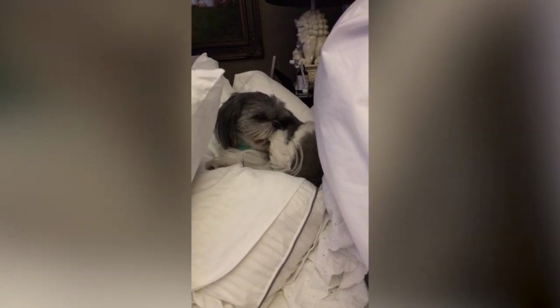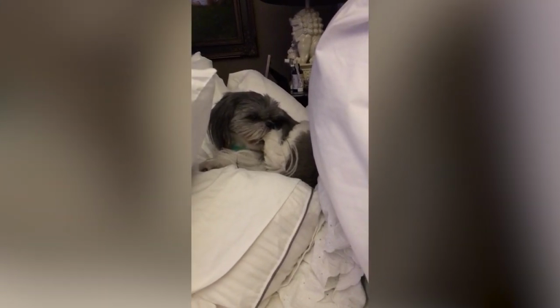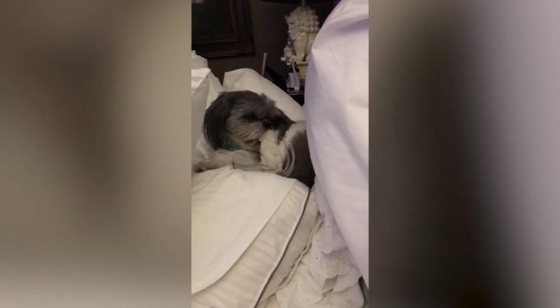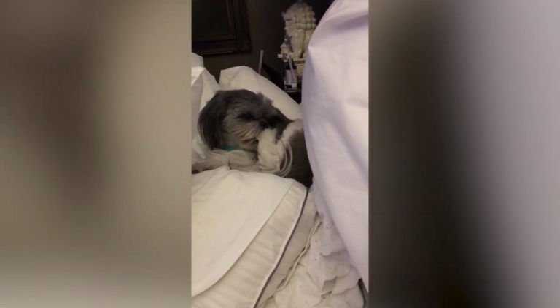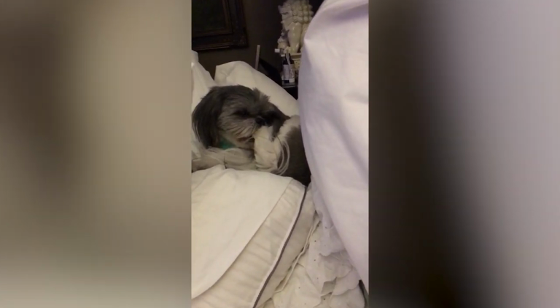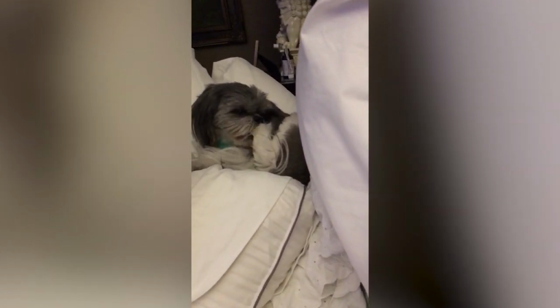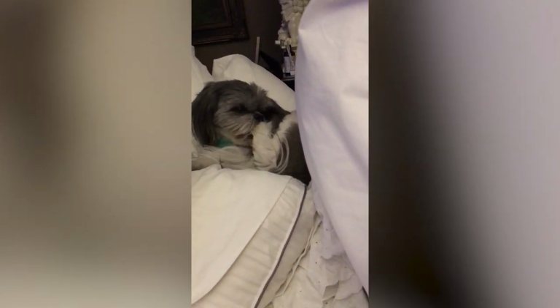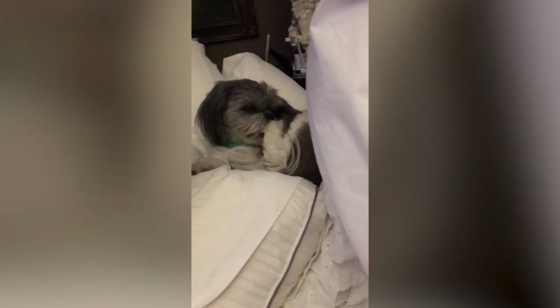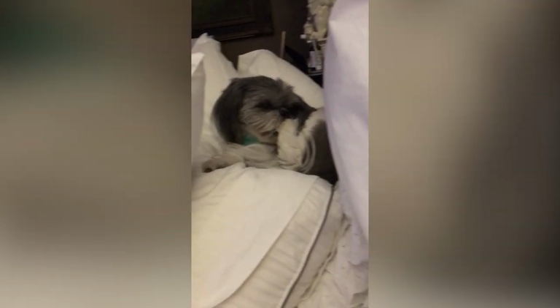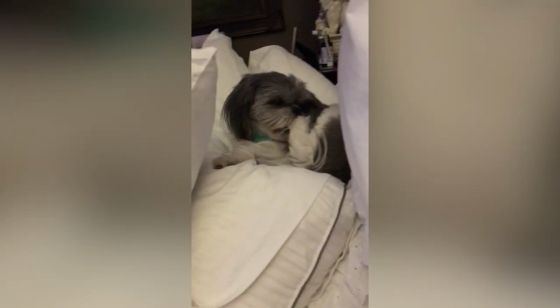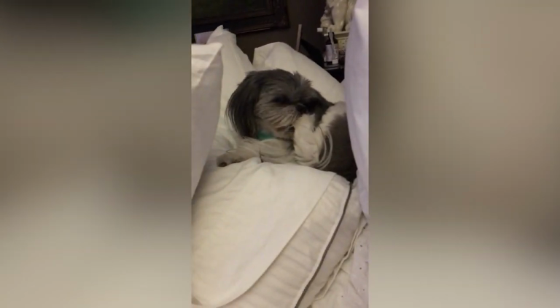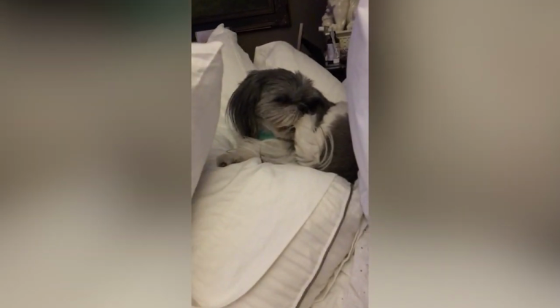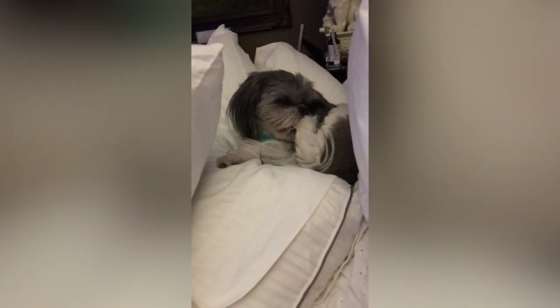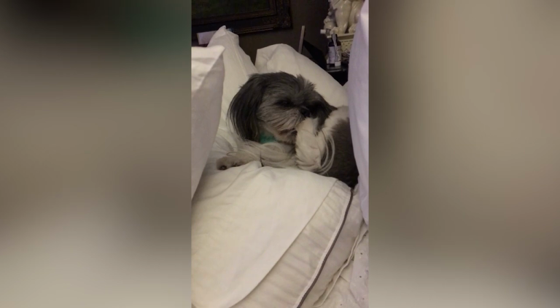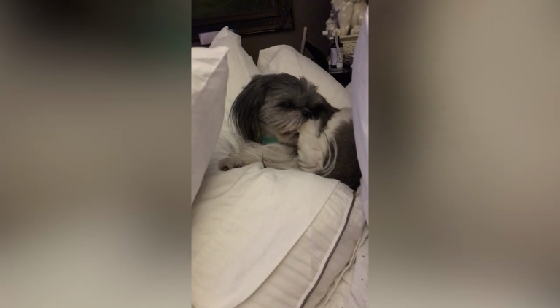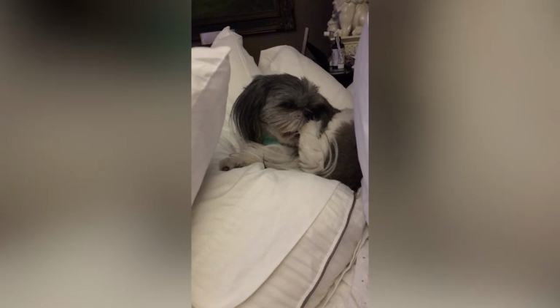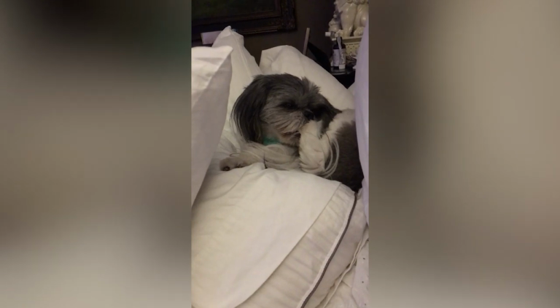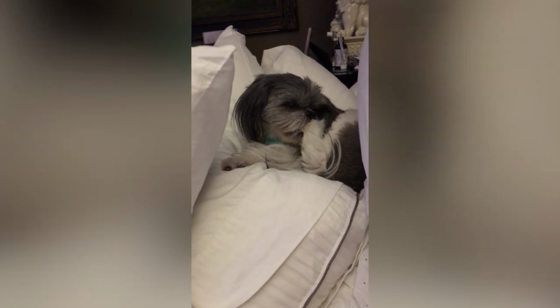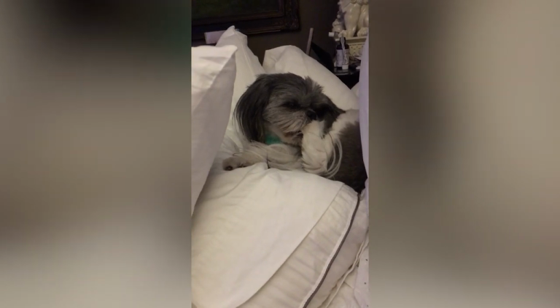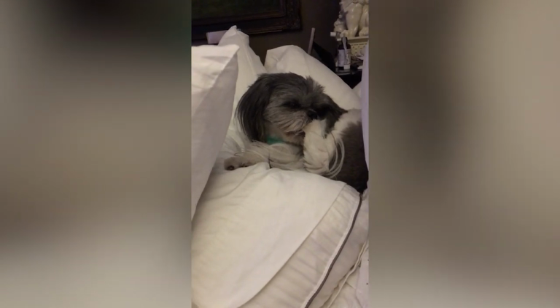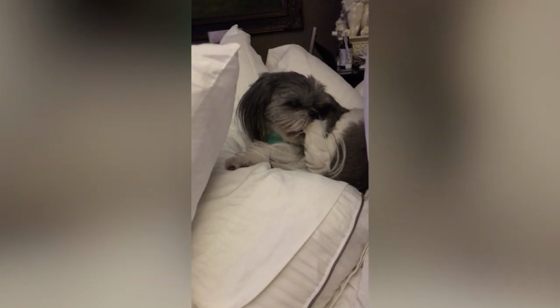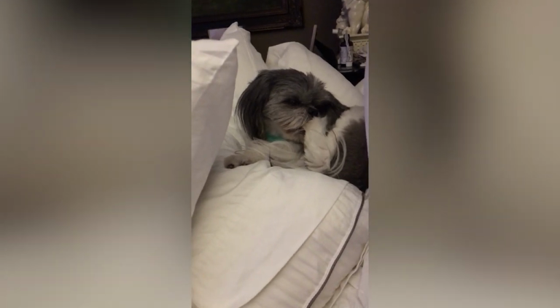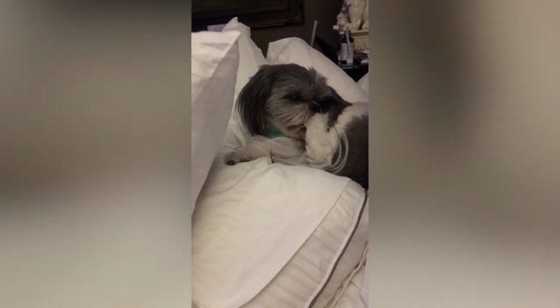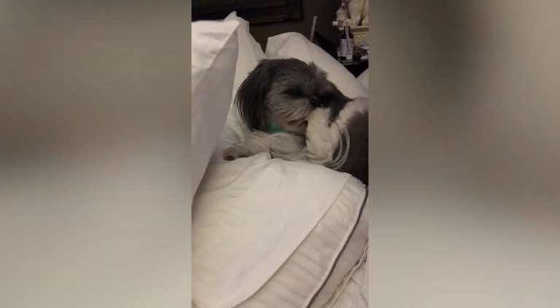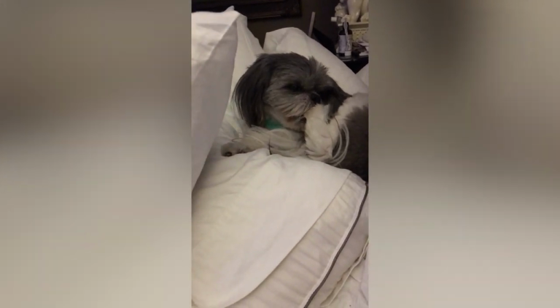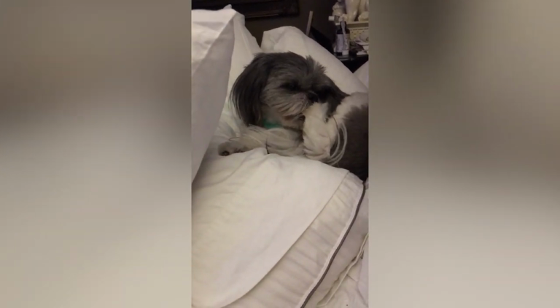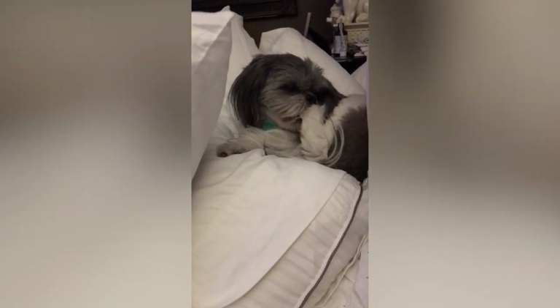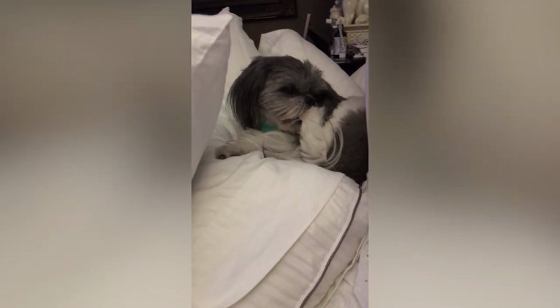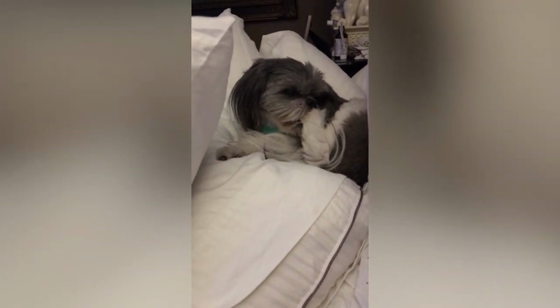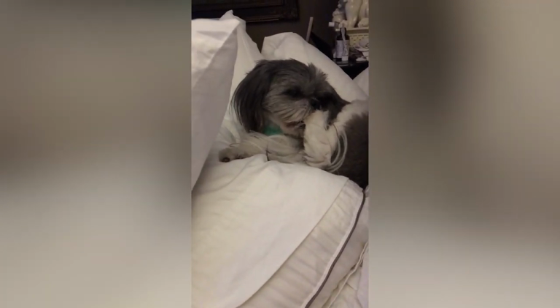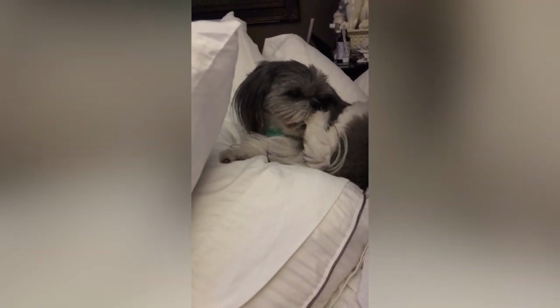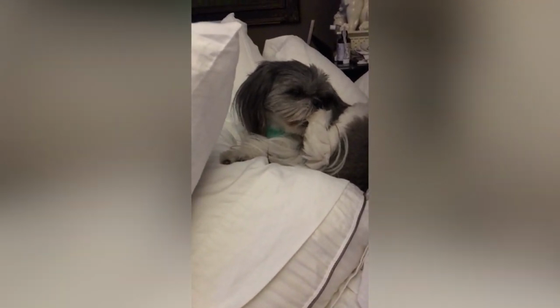Please like and subscribe if you want to watch more of these videos, and let us know in the comments which you would choose and what breeds you would like to see next.